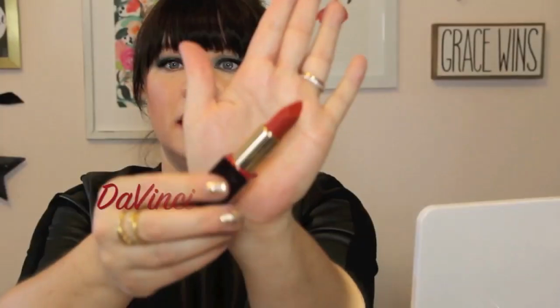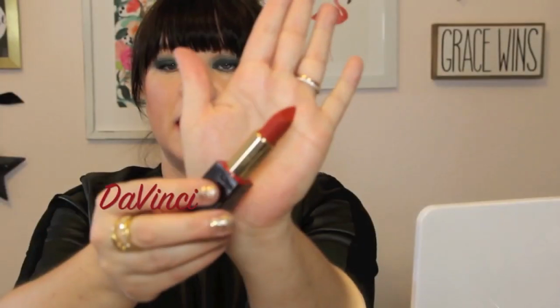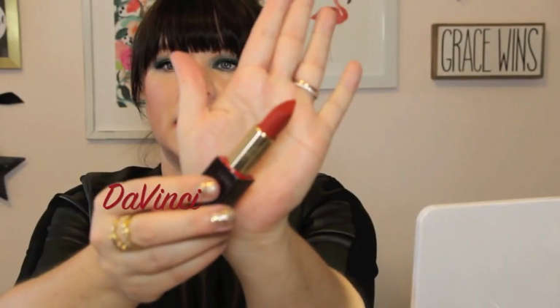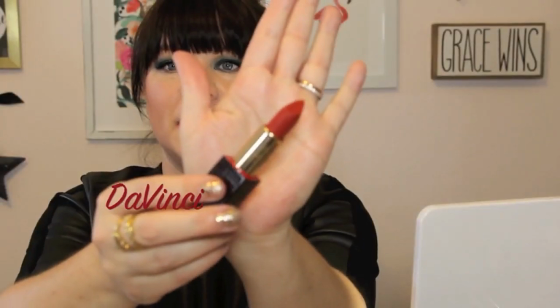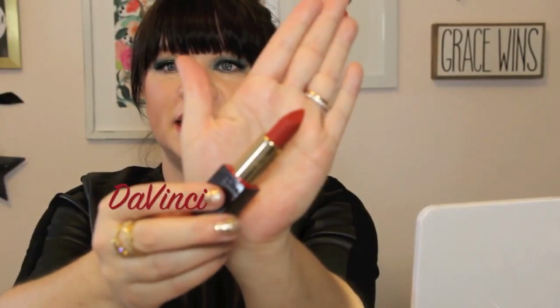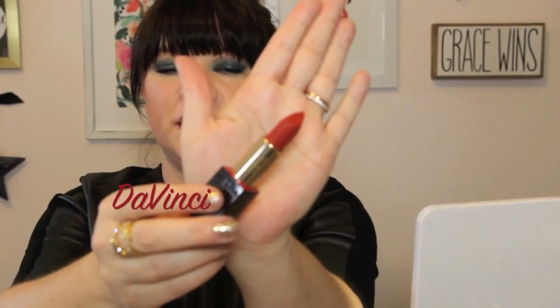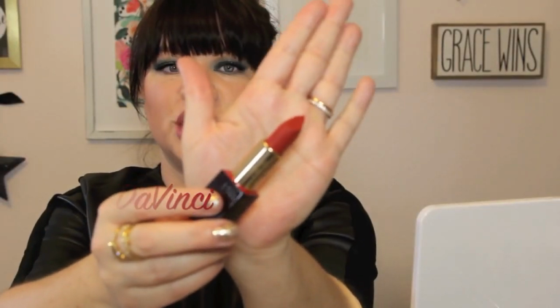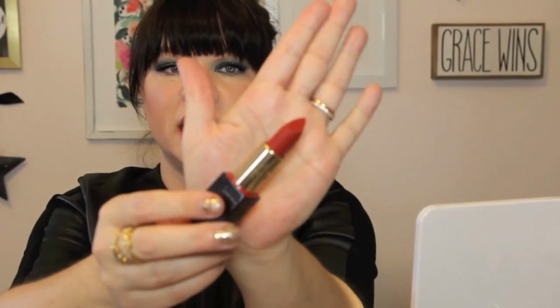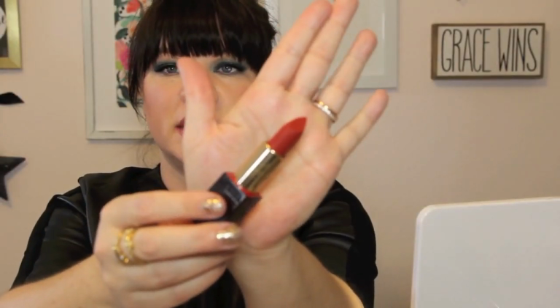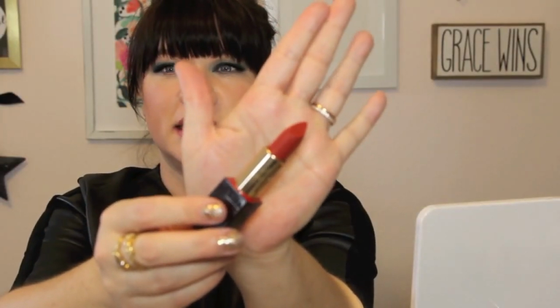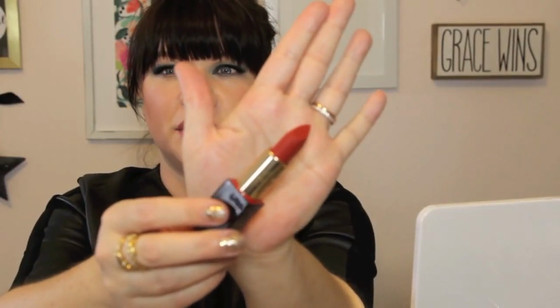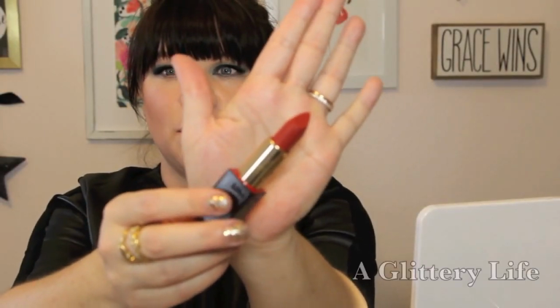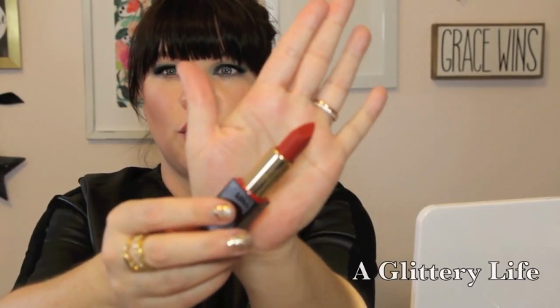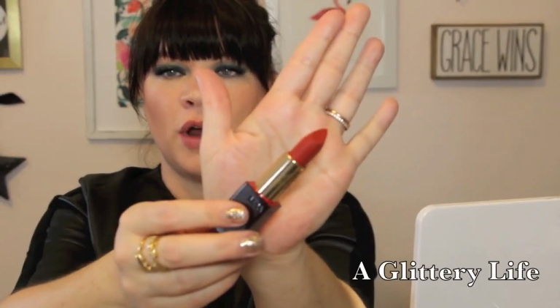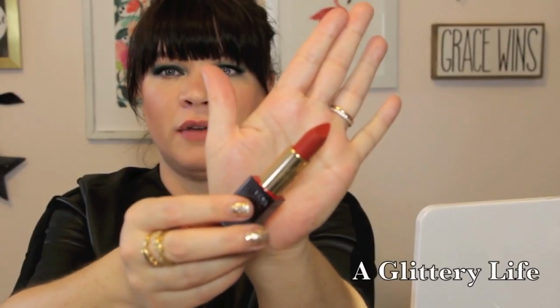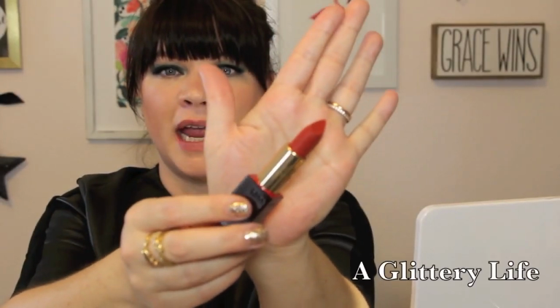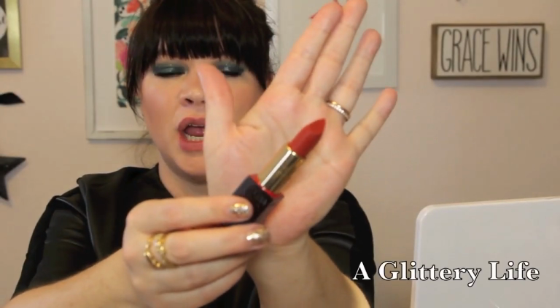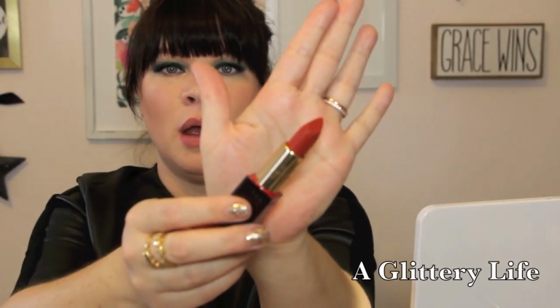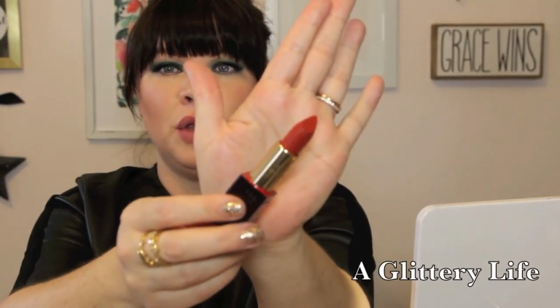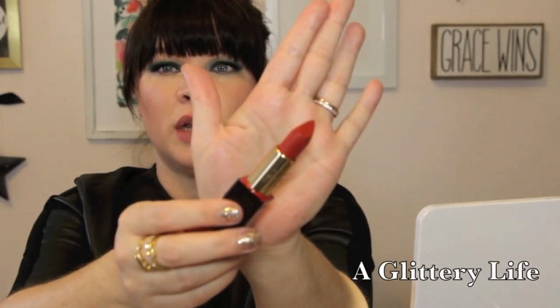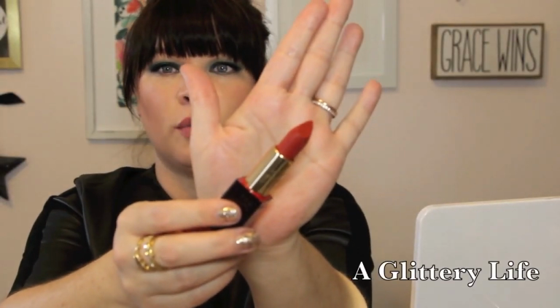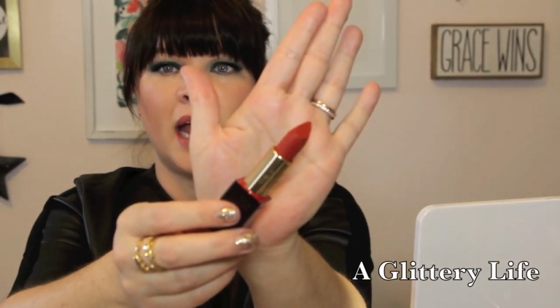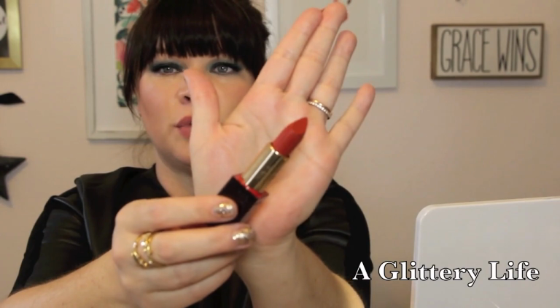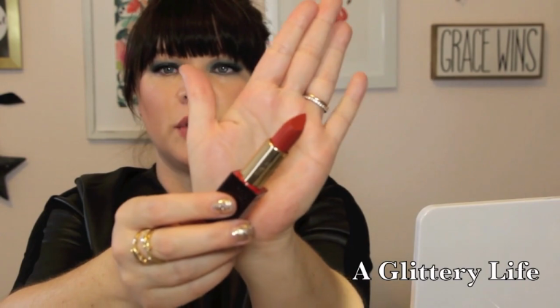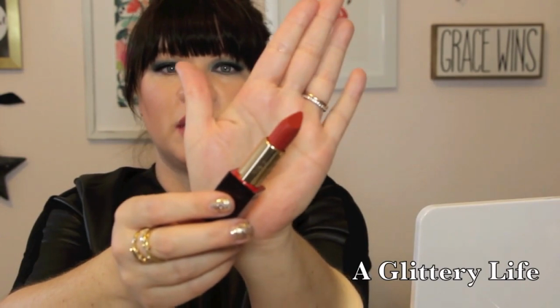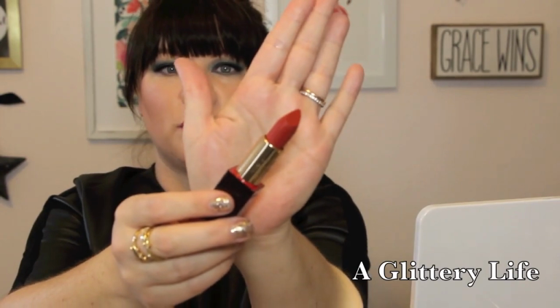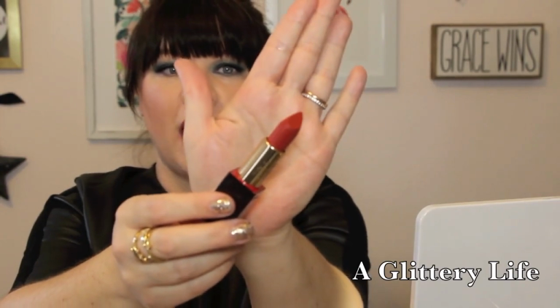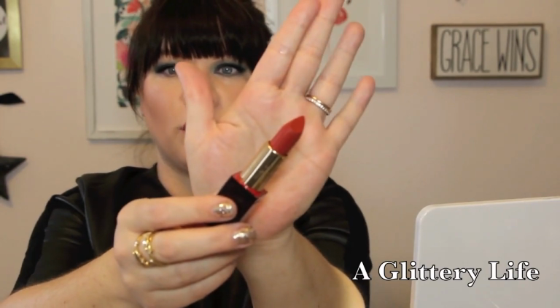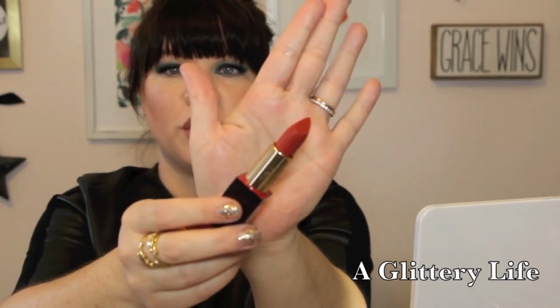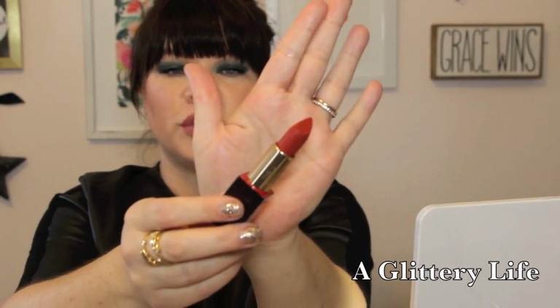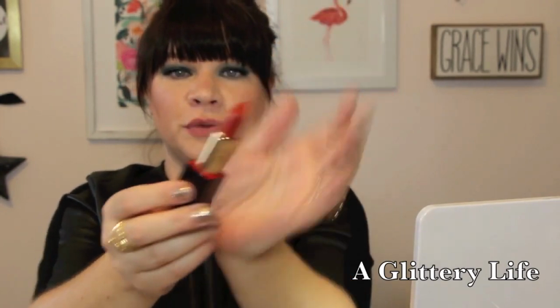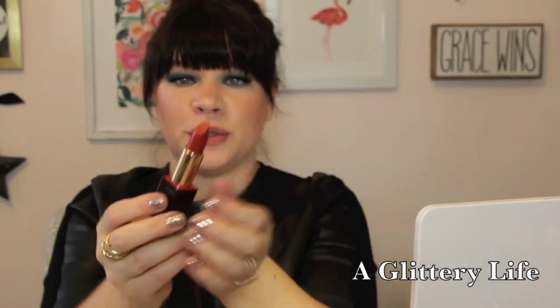Next up is Da Vinci, and this is definitely more of a muted red with a little bit of a brown undertone.